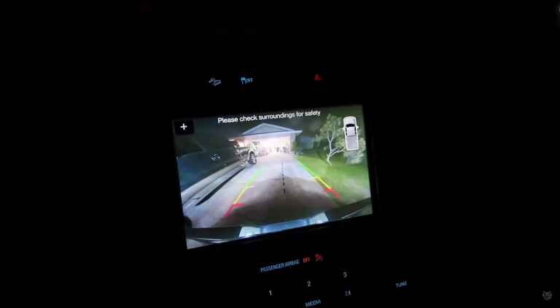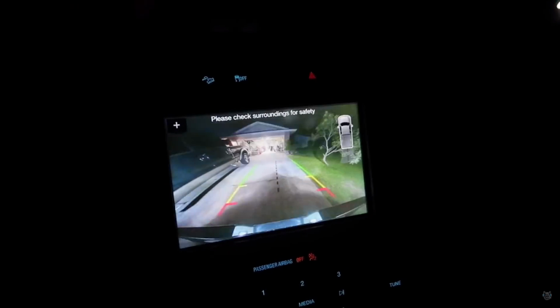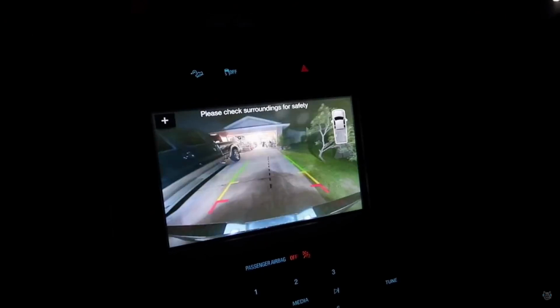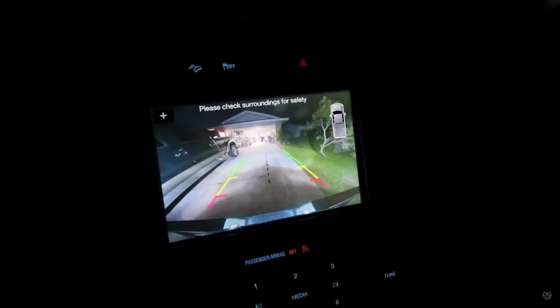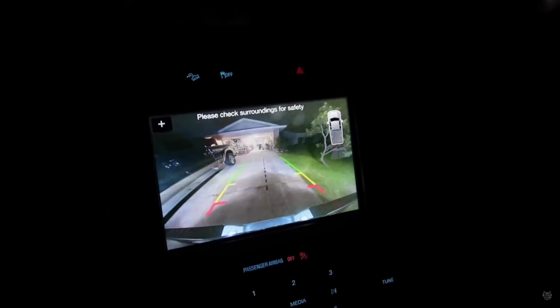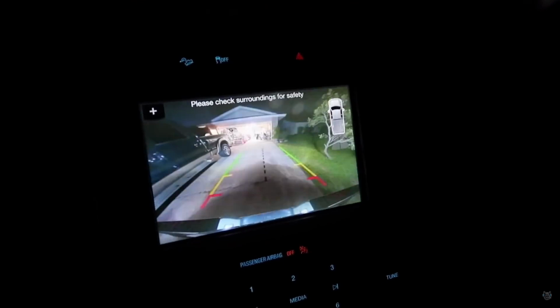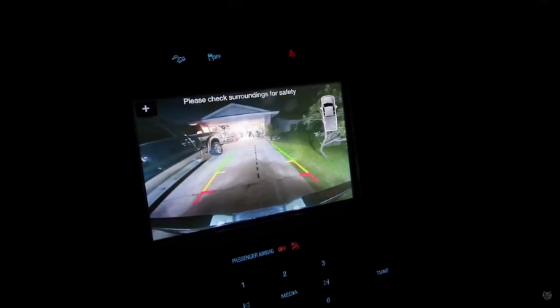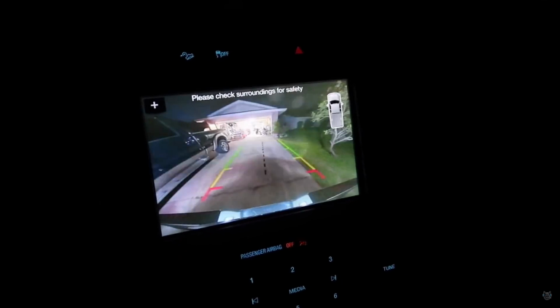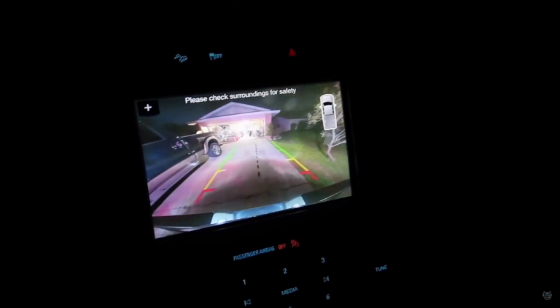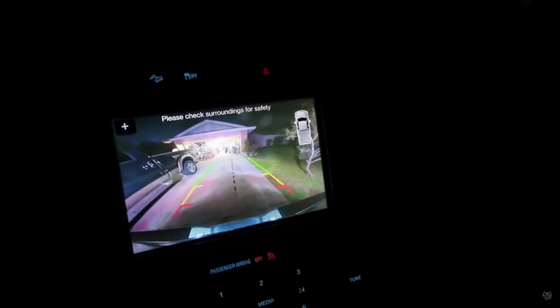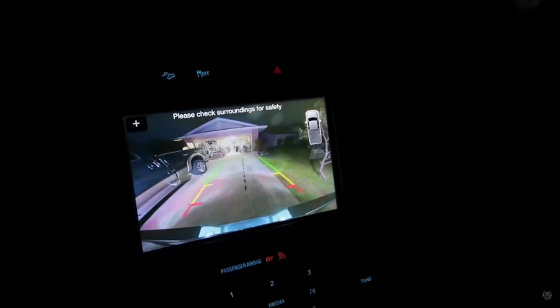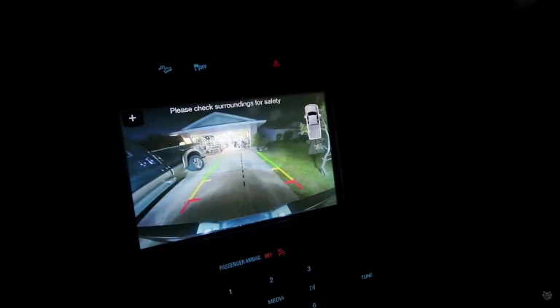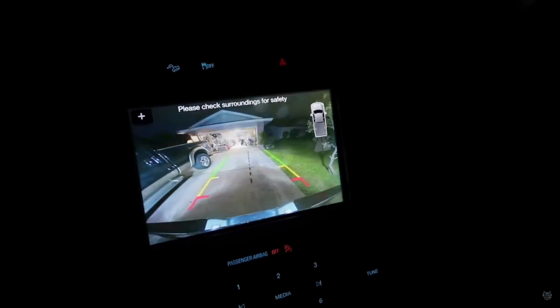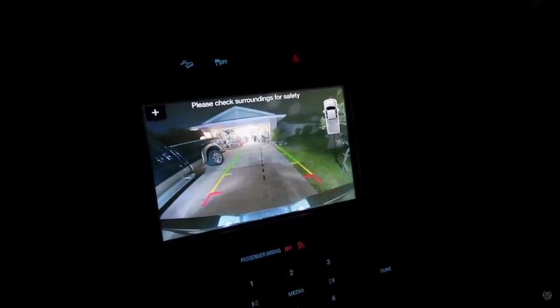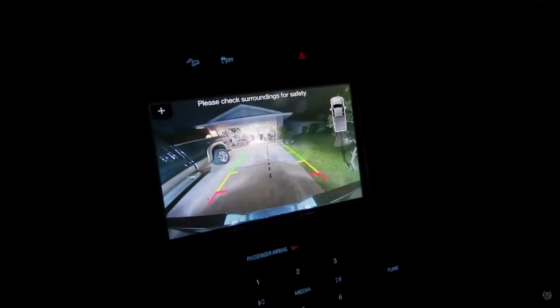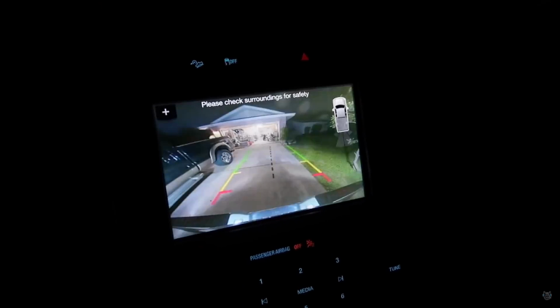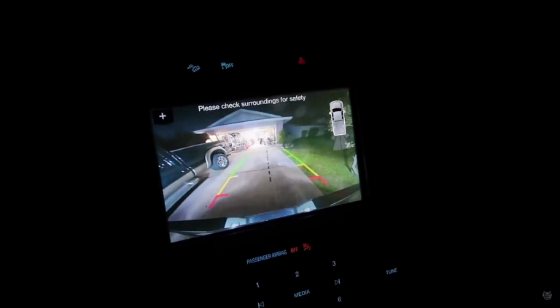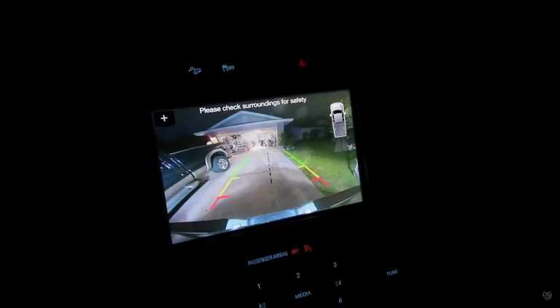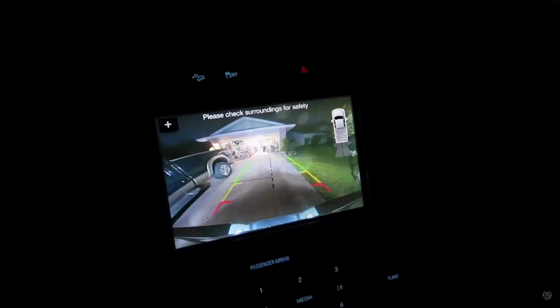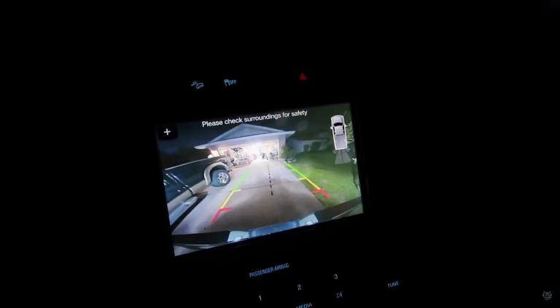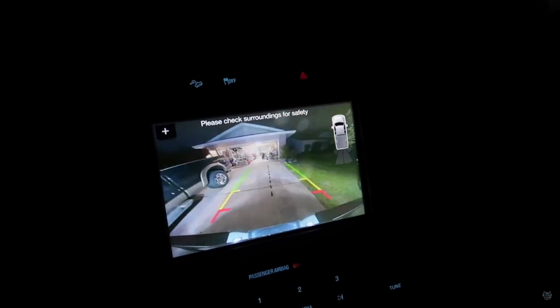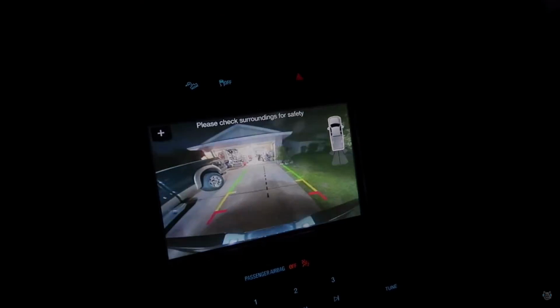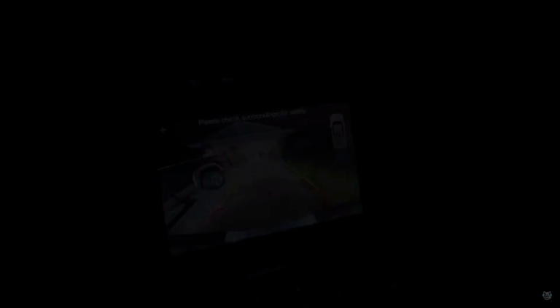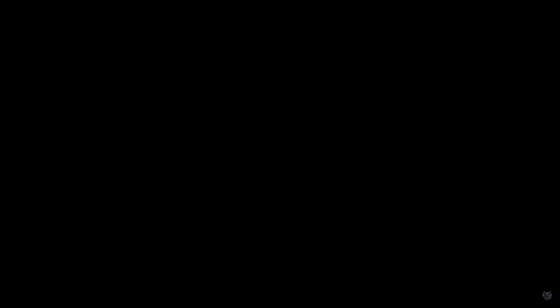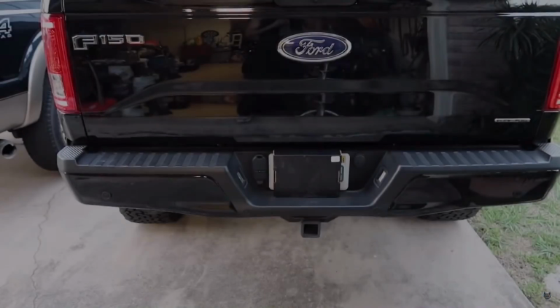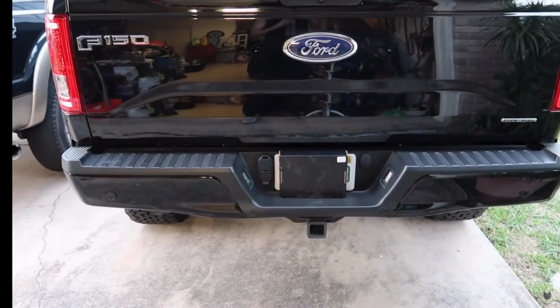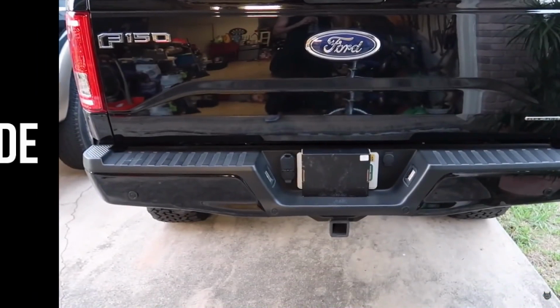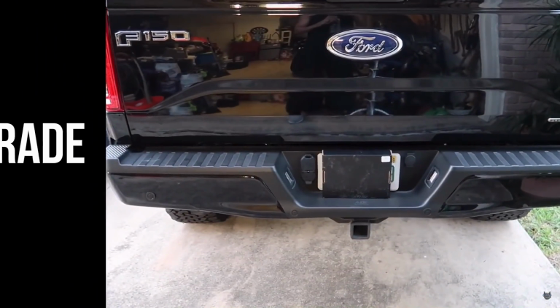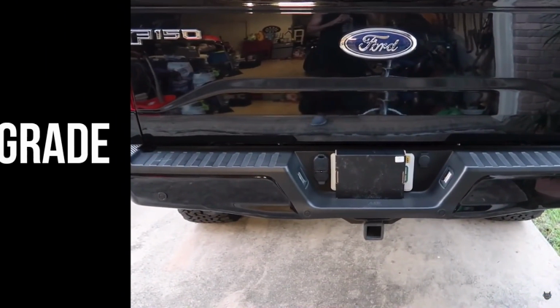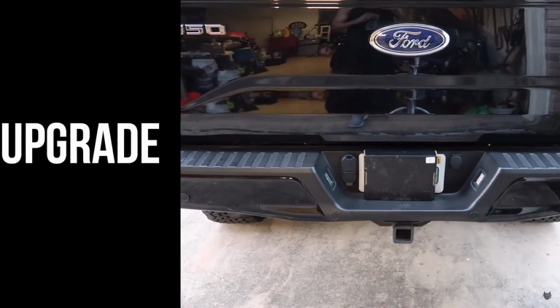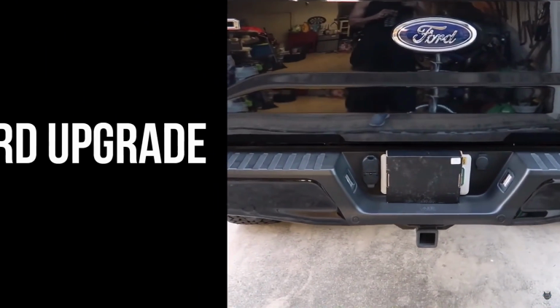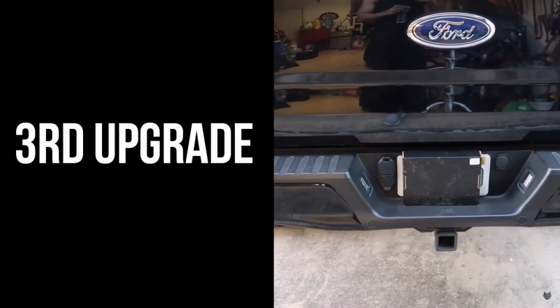One other note I wanted to make is I still have the original JDM All-Star lights that I purchased over a year ago on my truck, so they have not gone out.